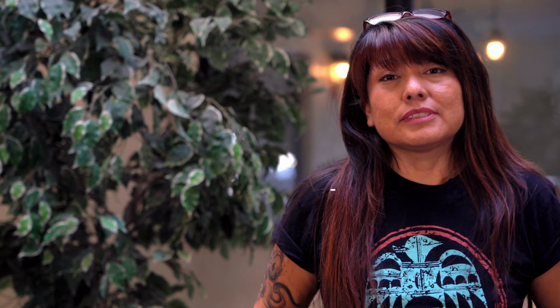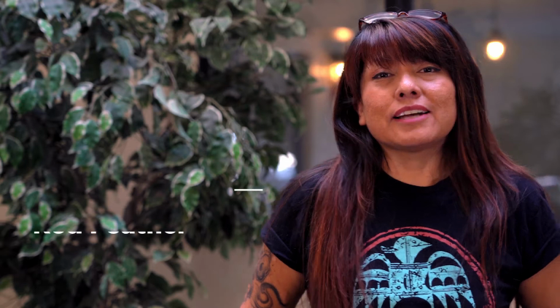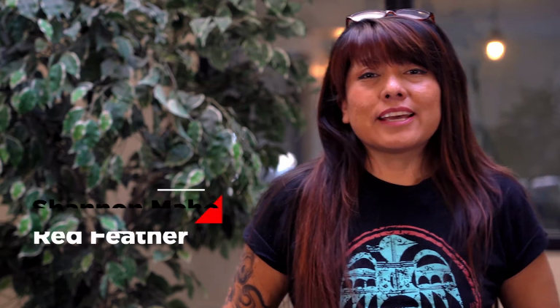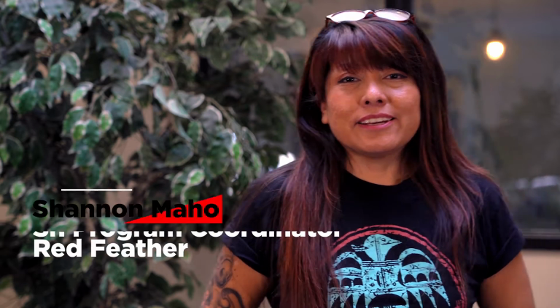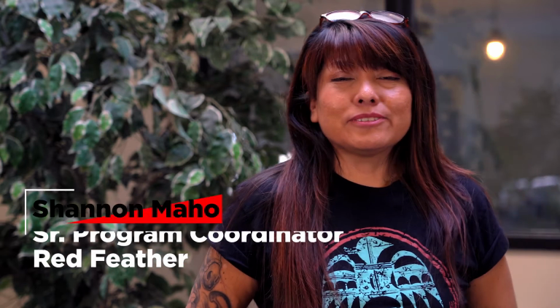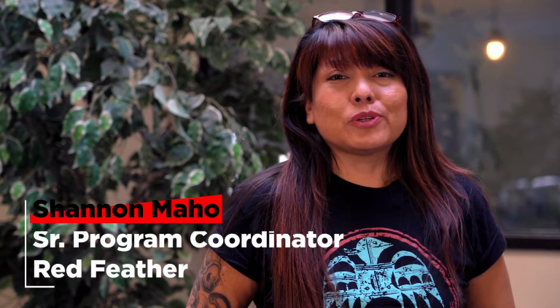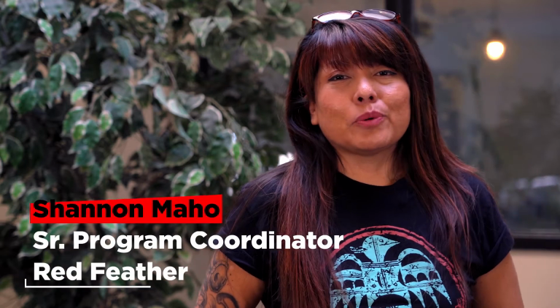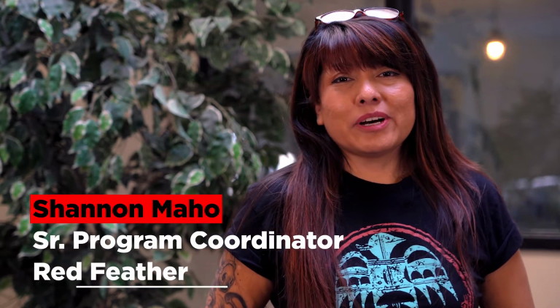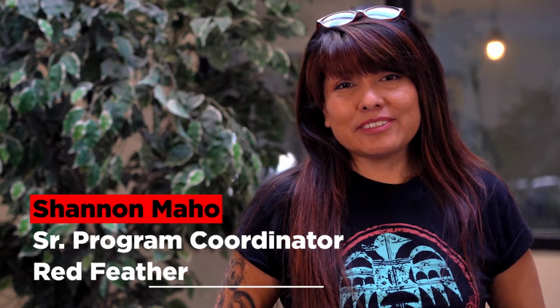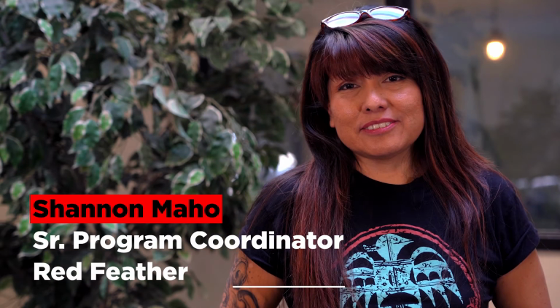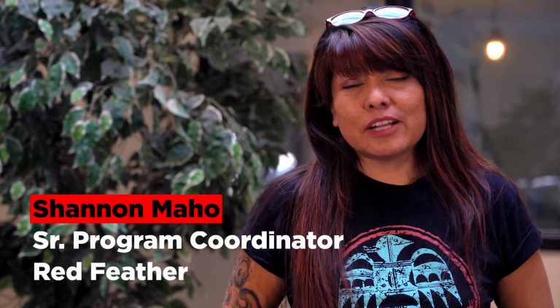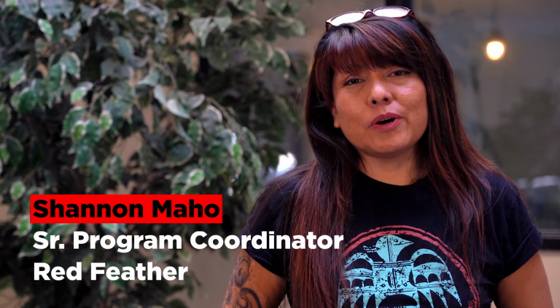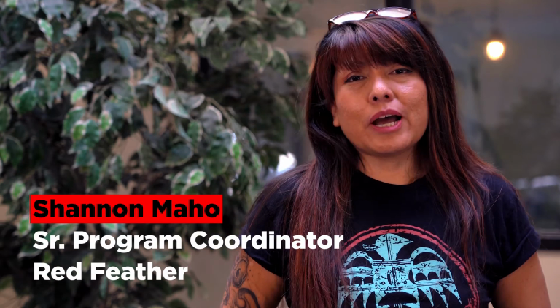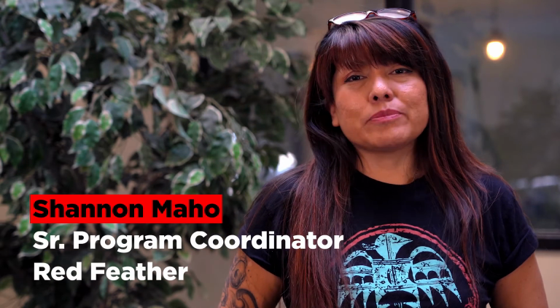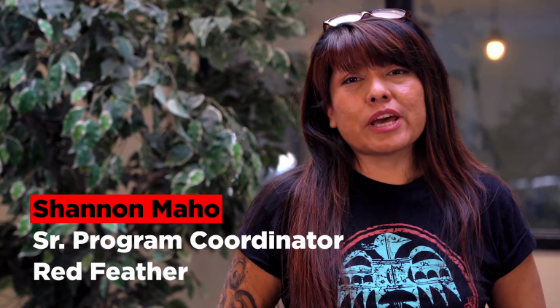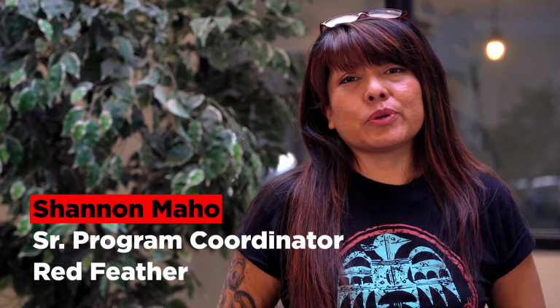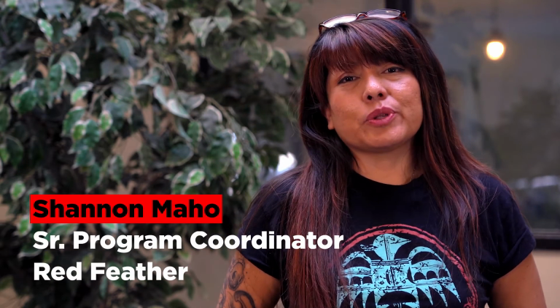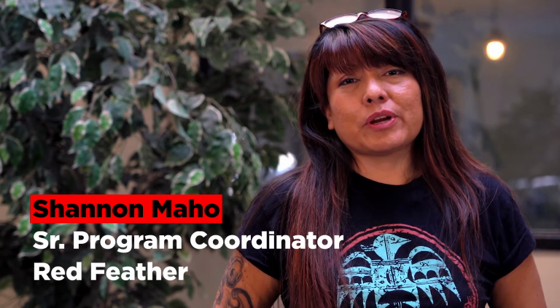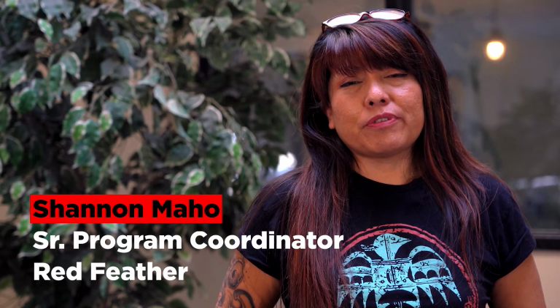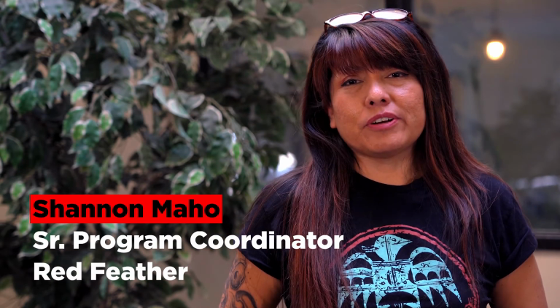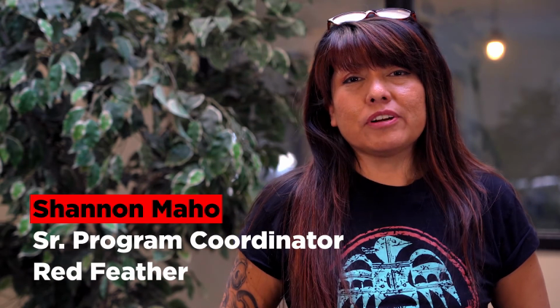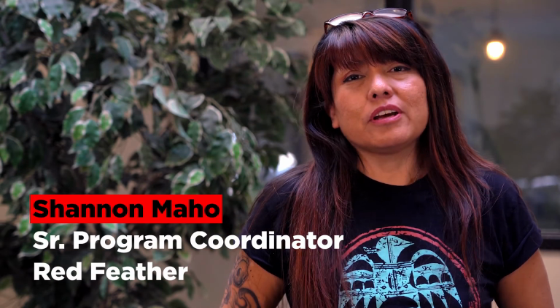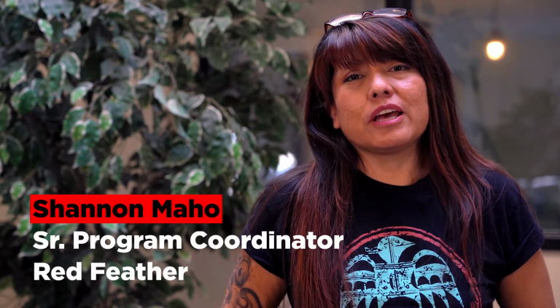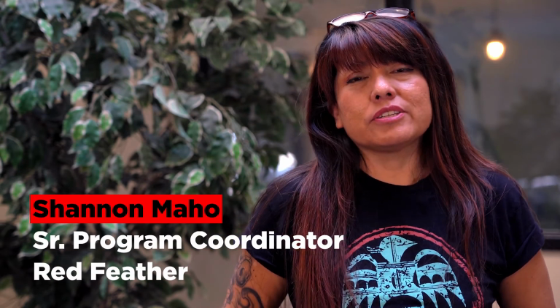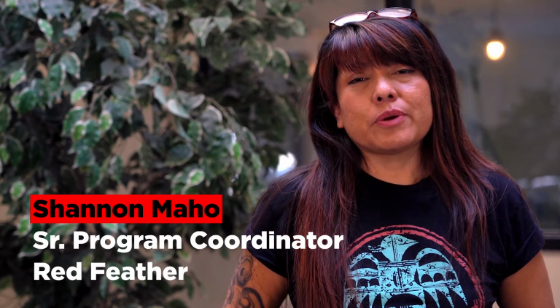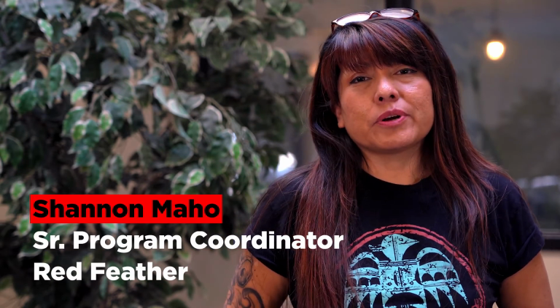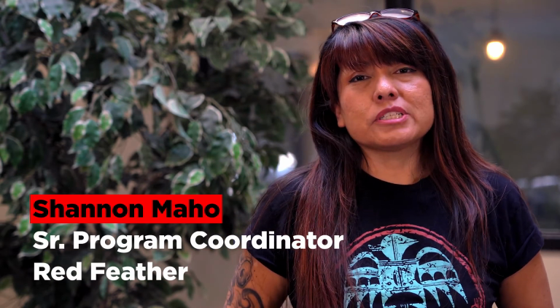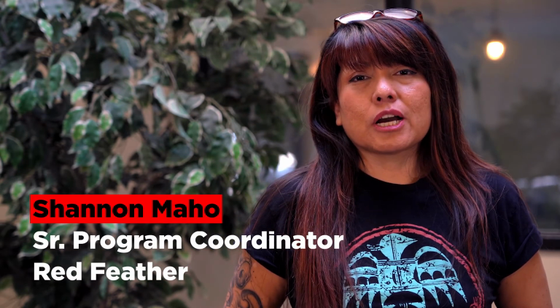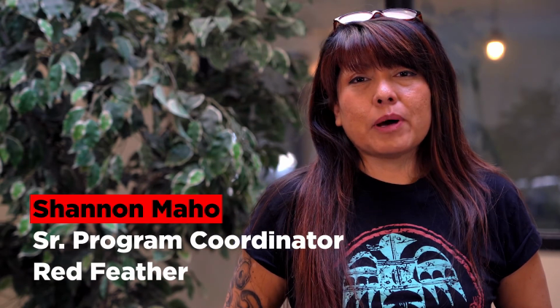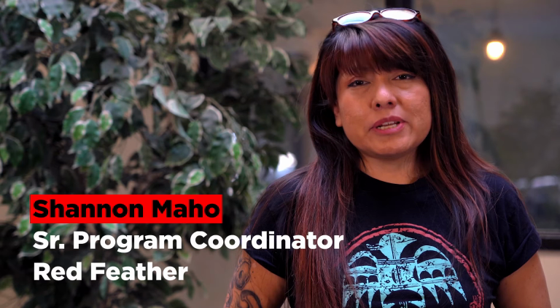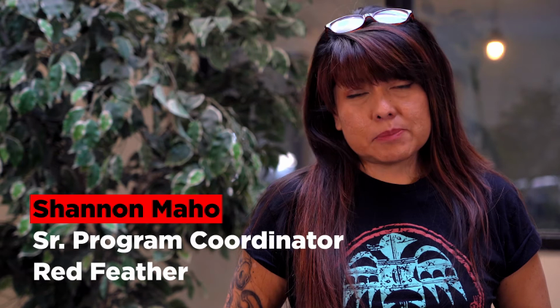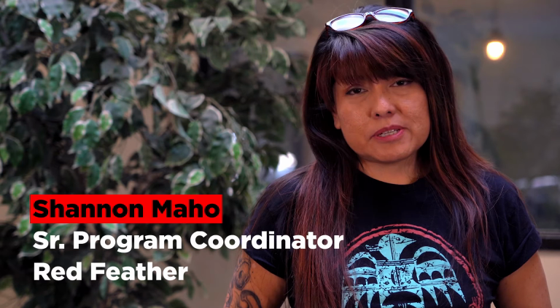Hello, I'm Shannon with Red Feather, and today we're going to talk about mini splits.